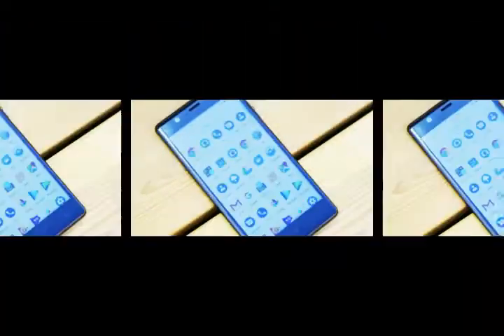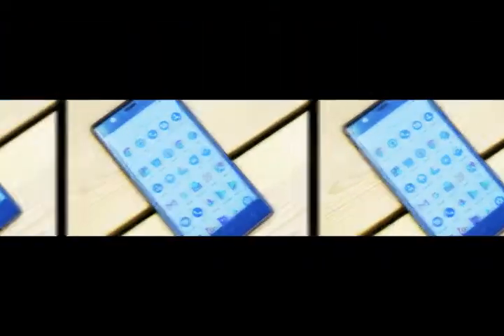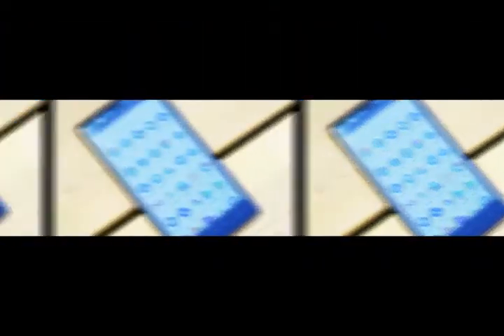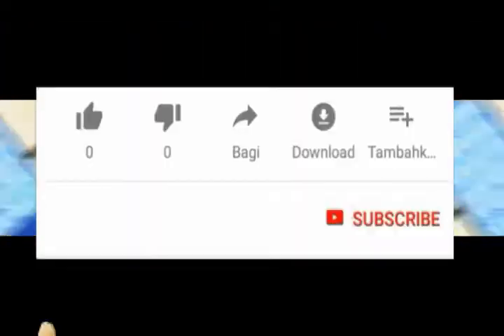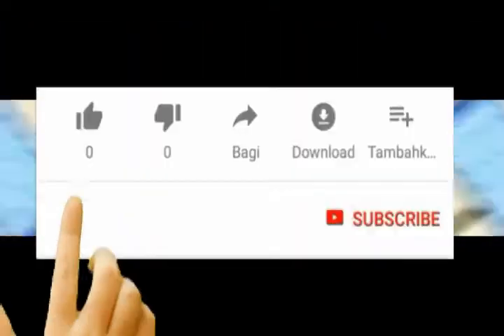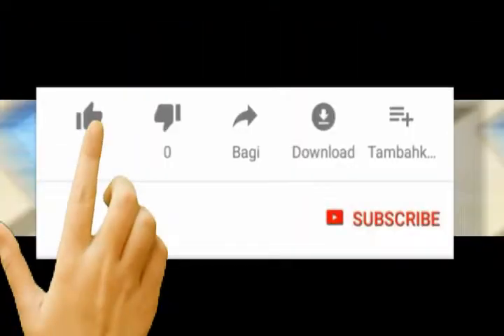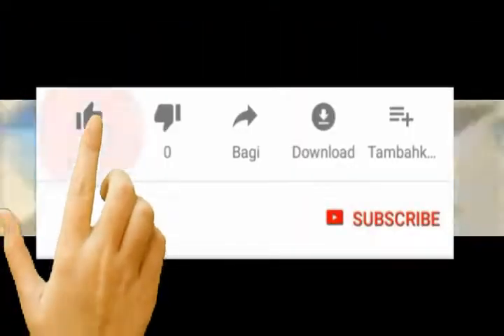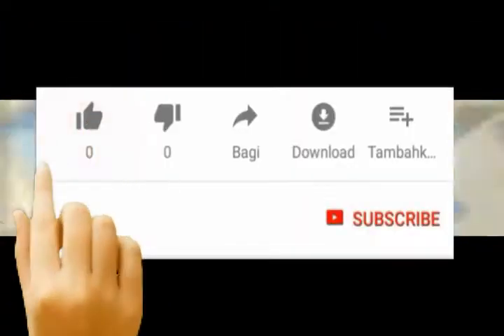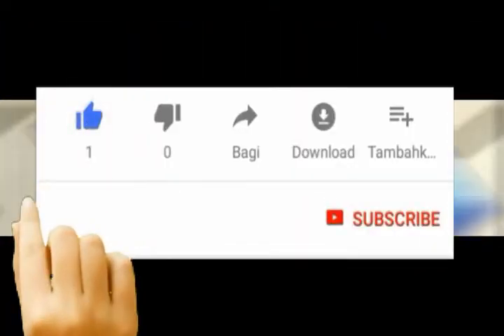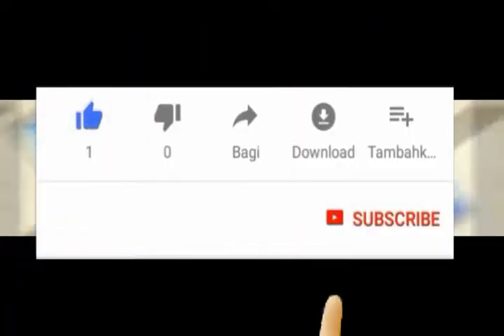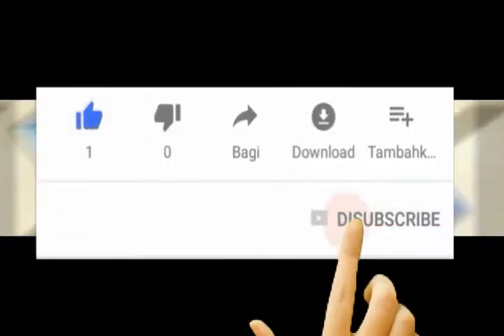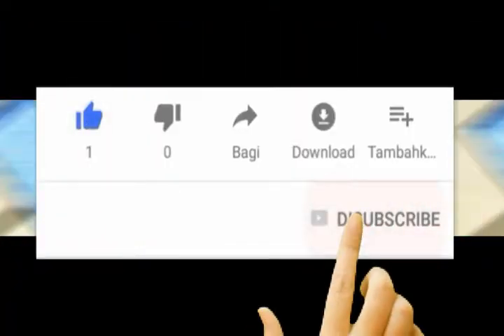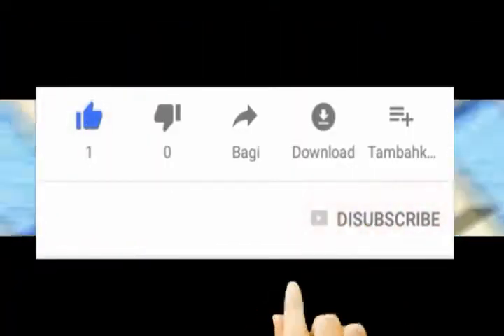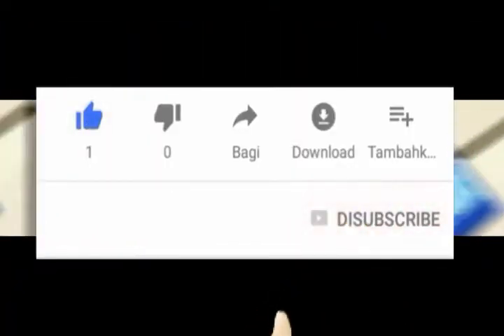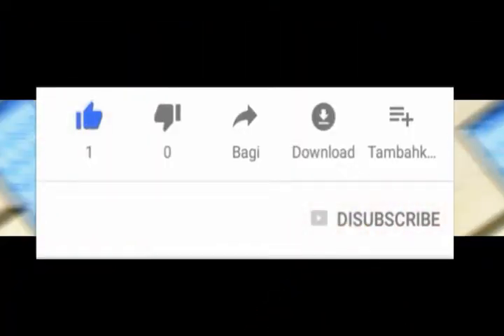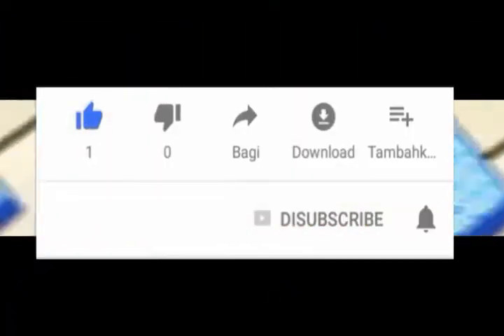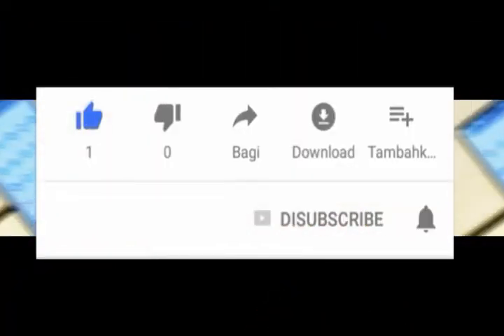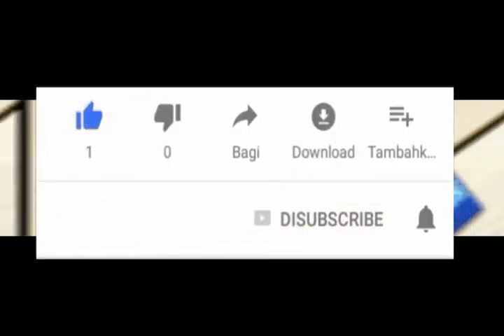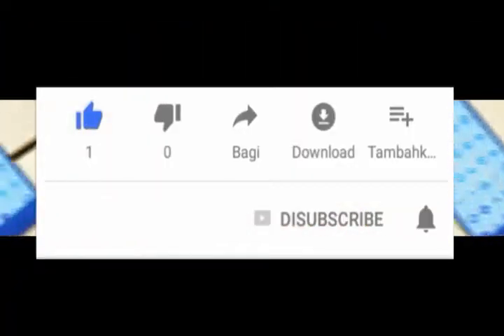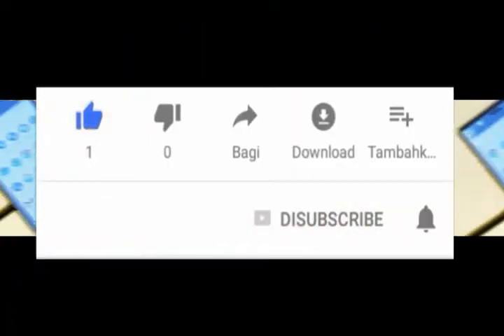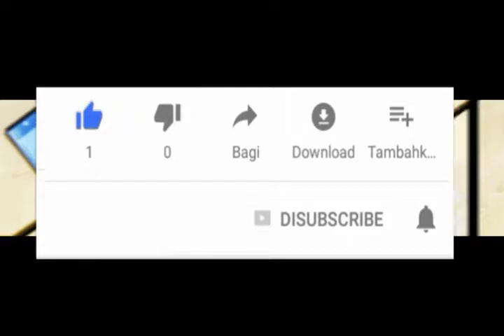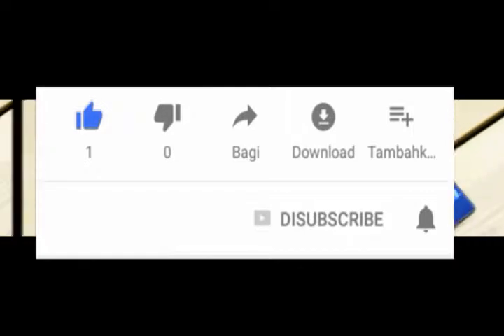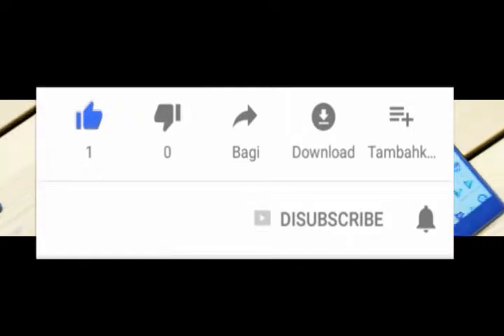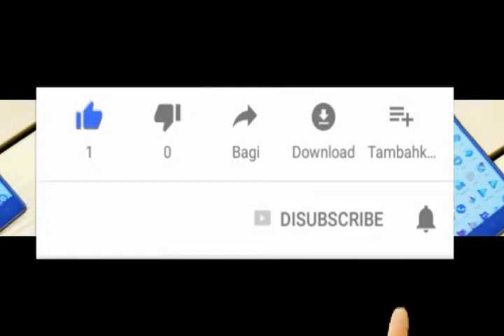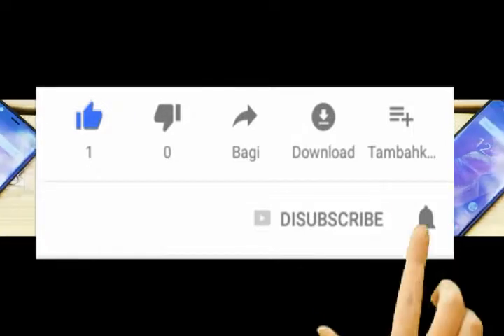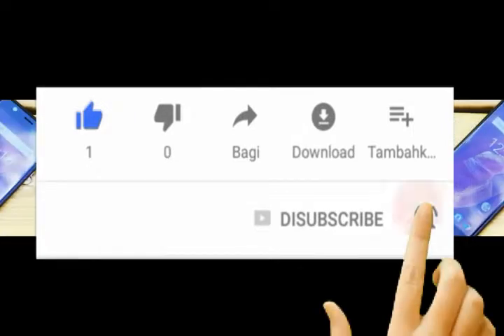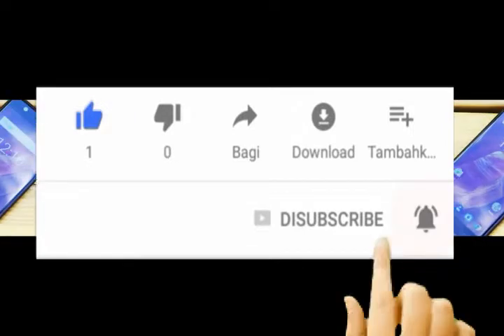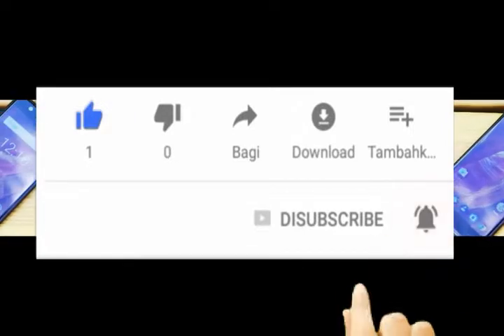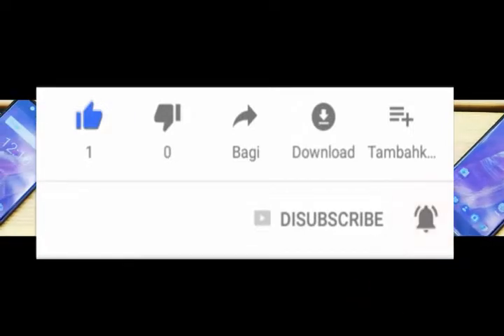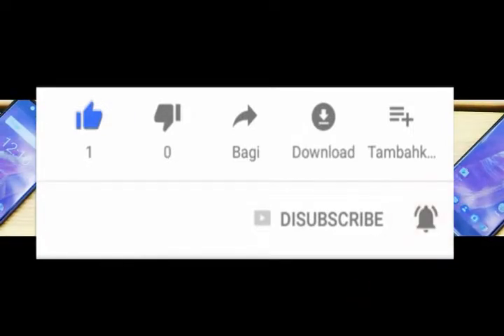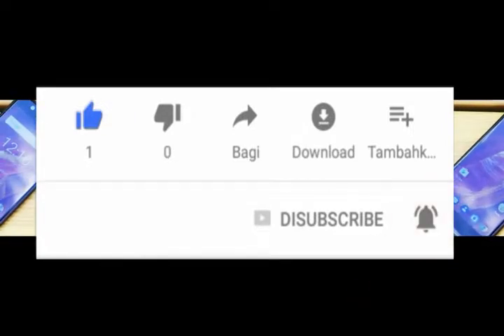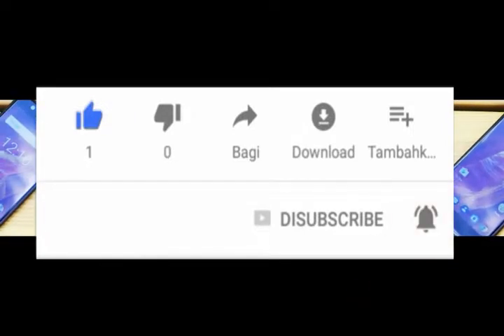But first, like and subscribe, and don't forget to press the notification bell to never miss an update.